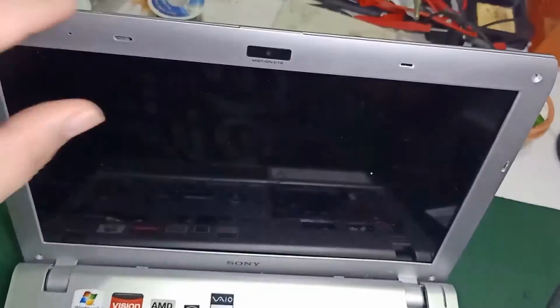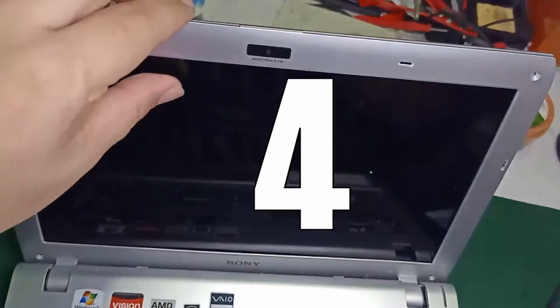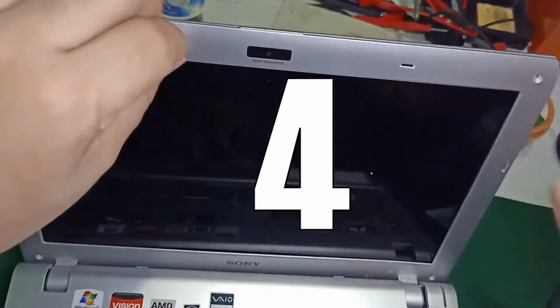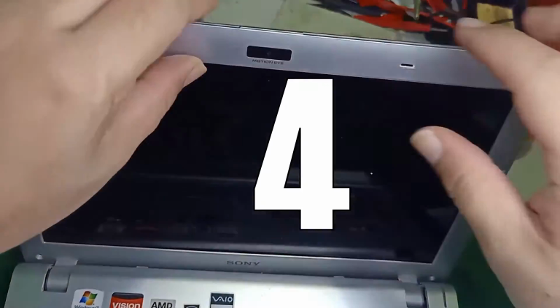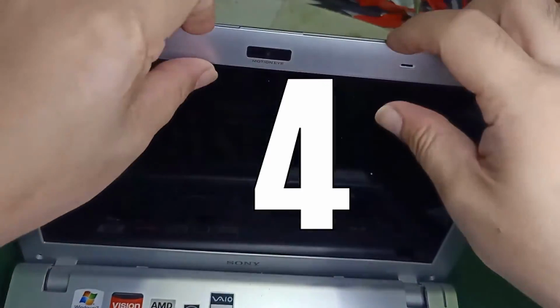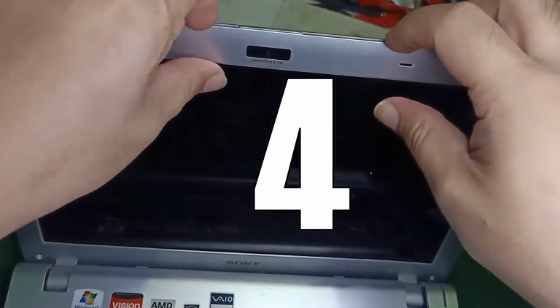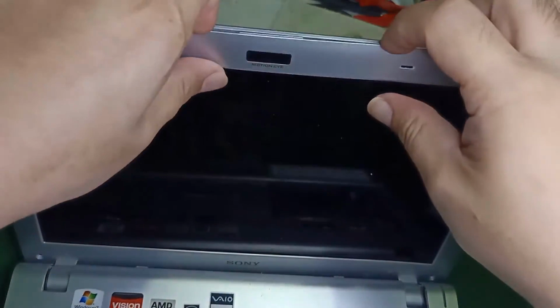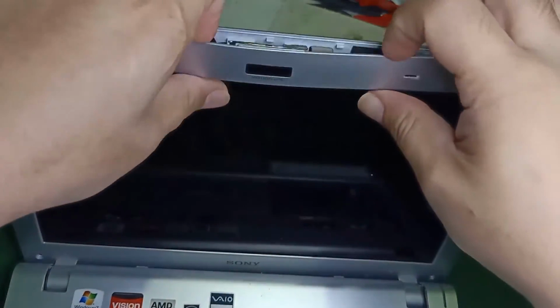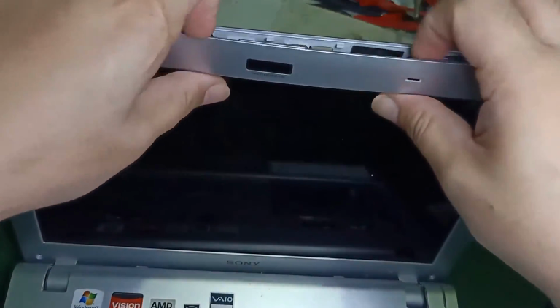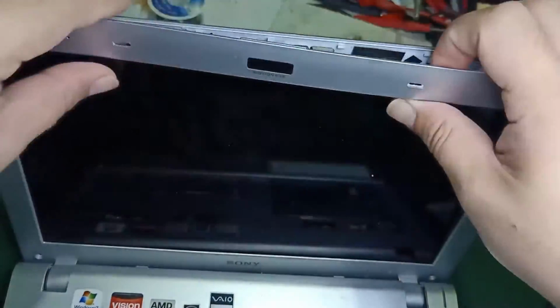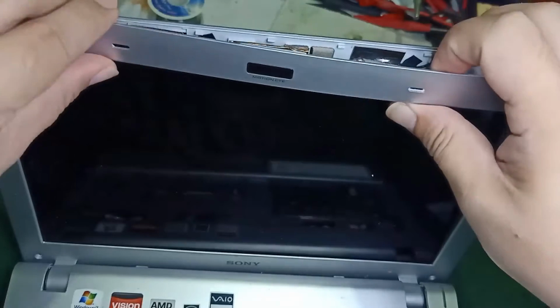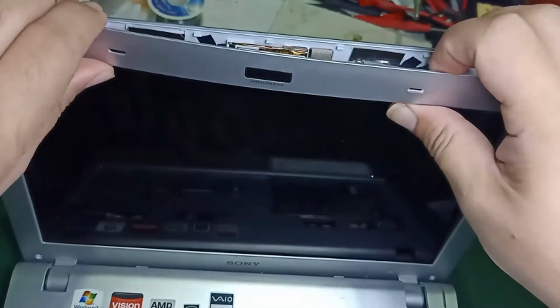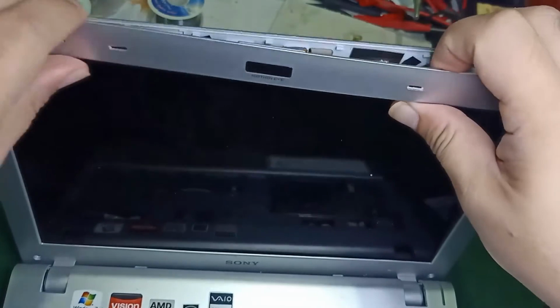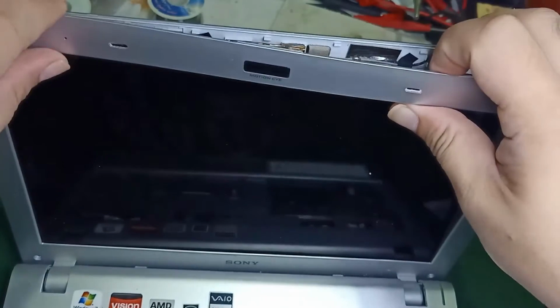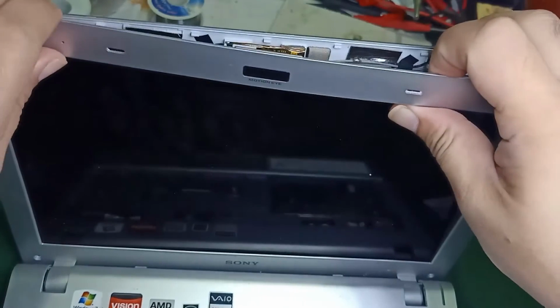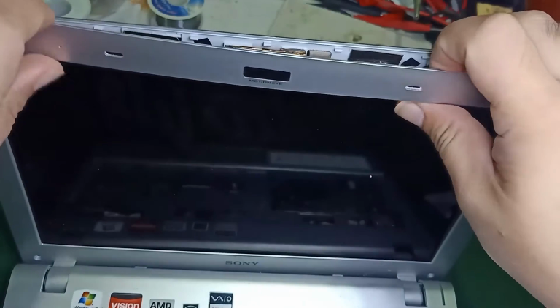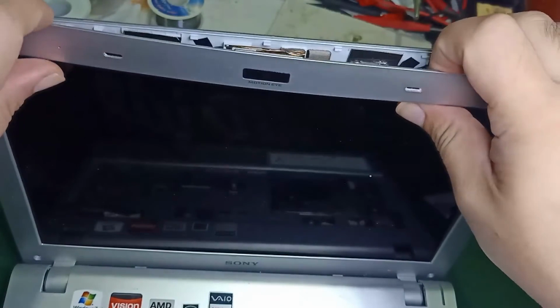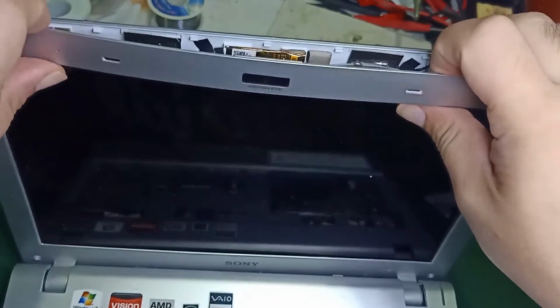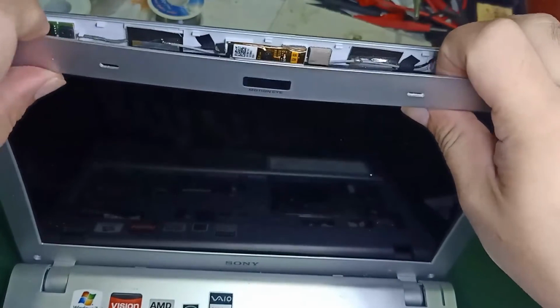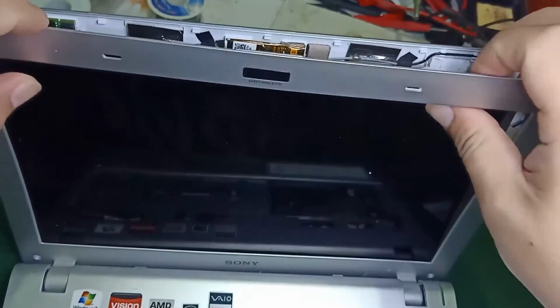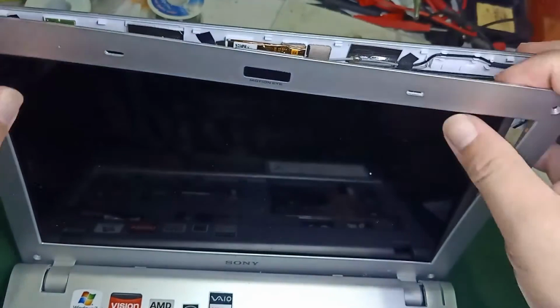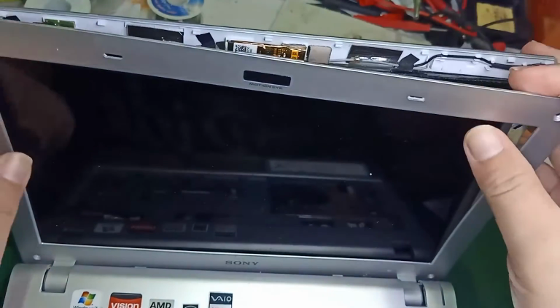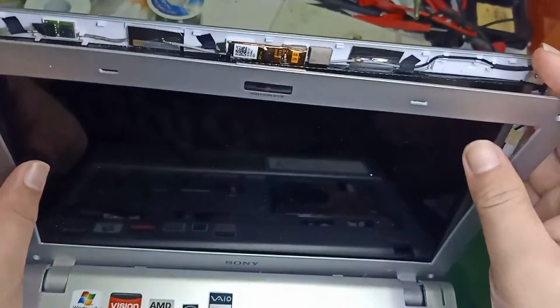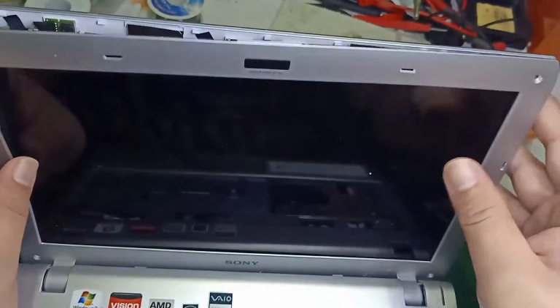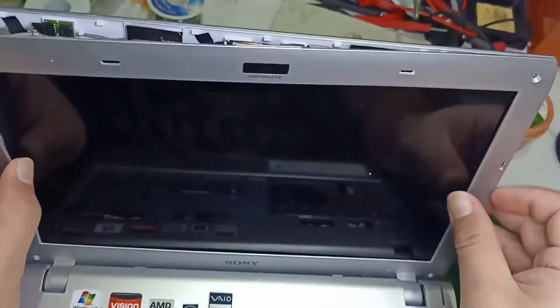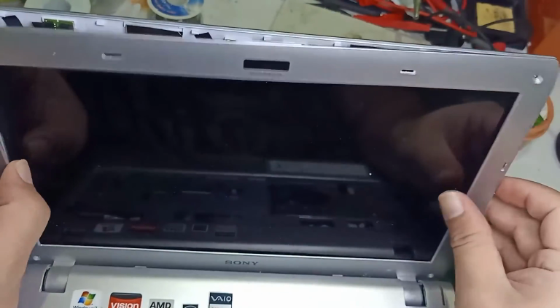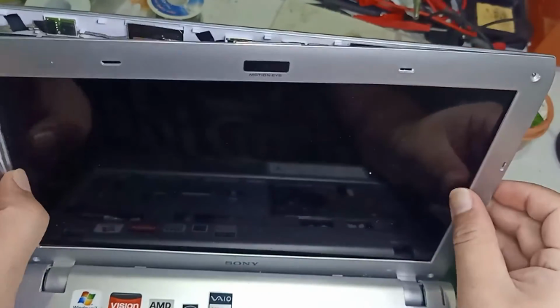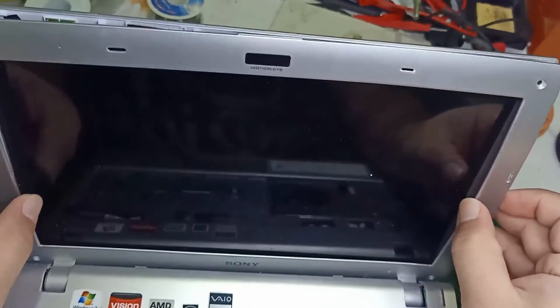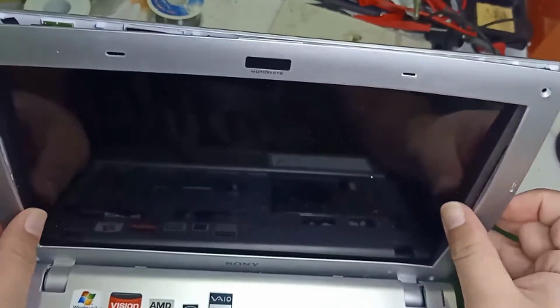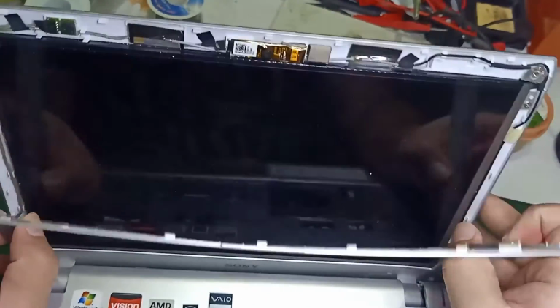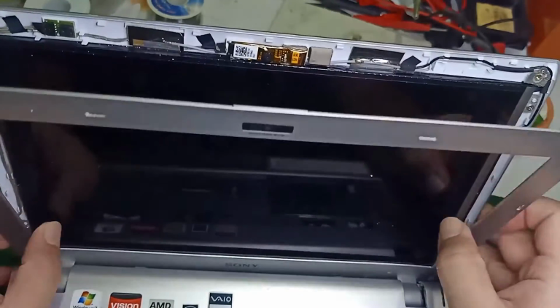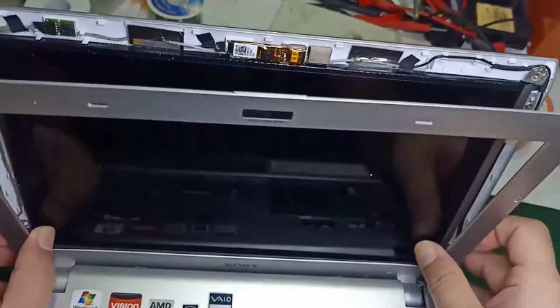Fourth step is to take the frame cover out and remove the screws that are holding the screen.